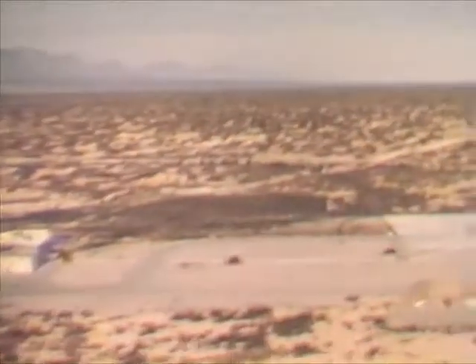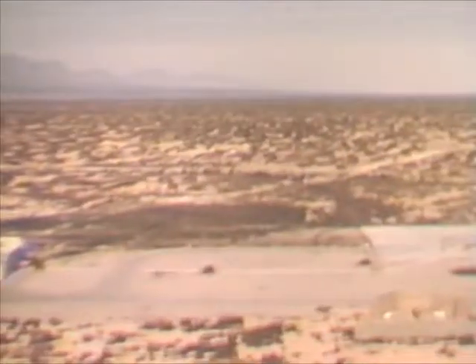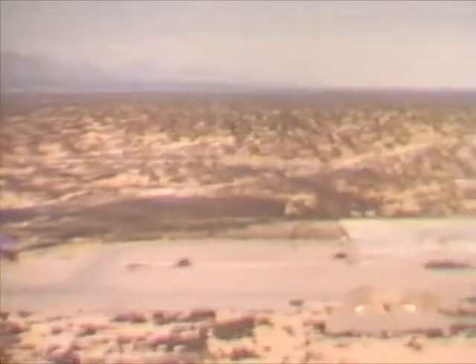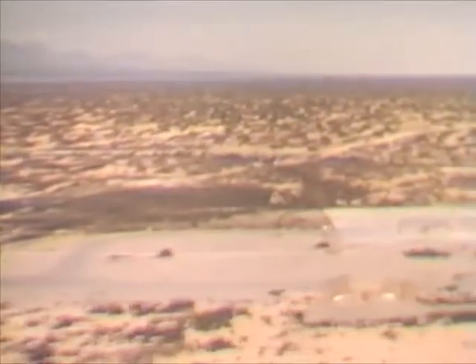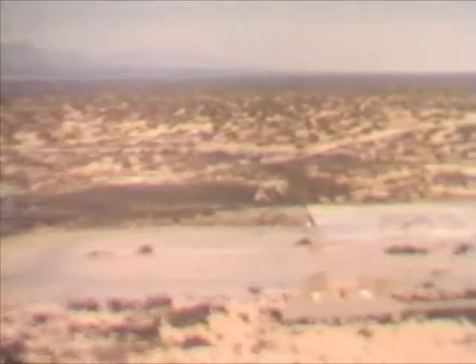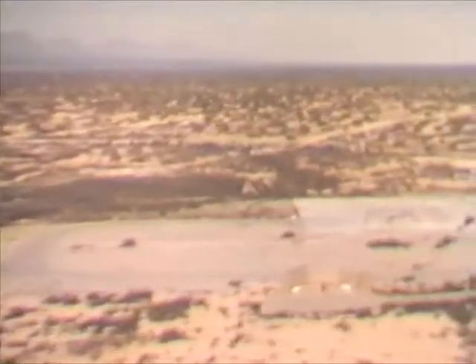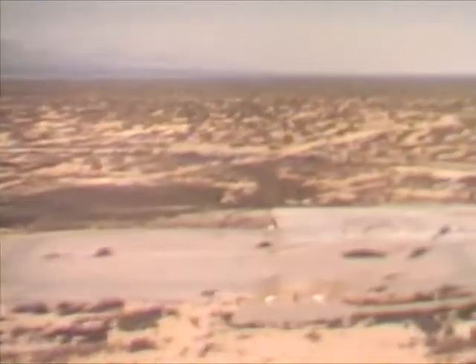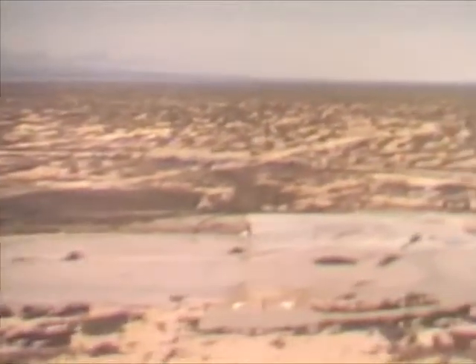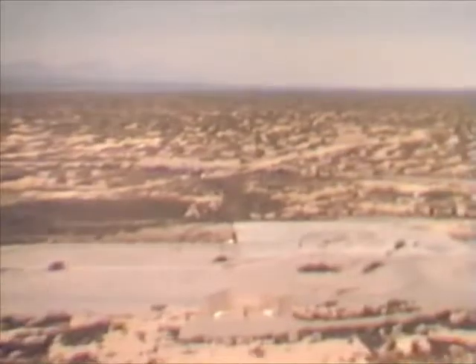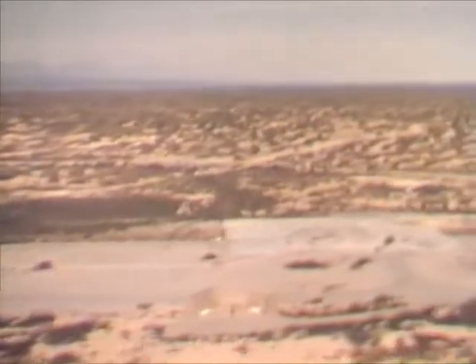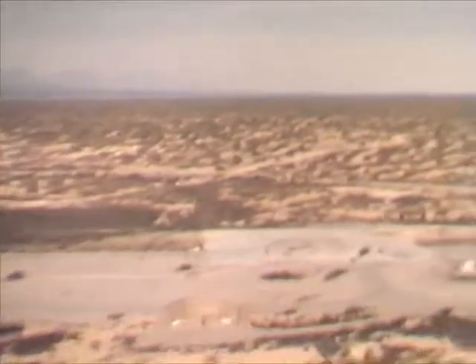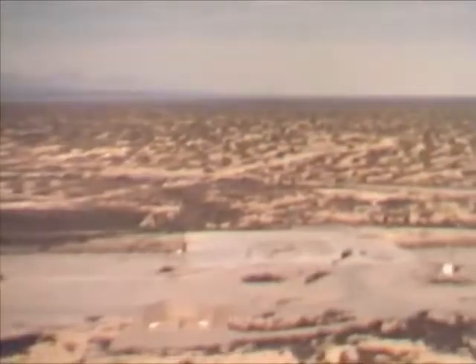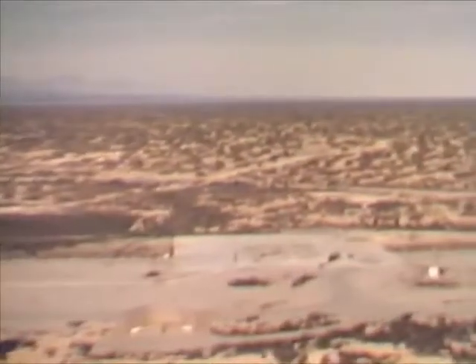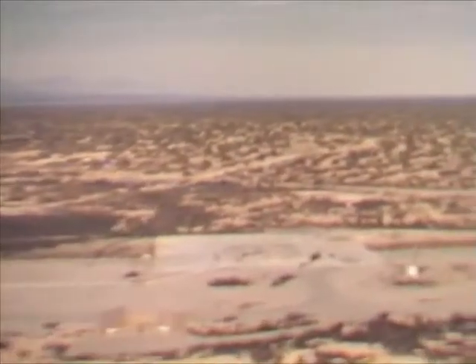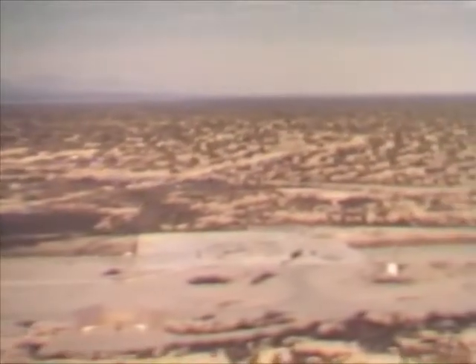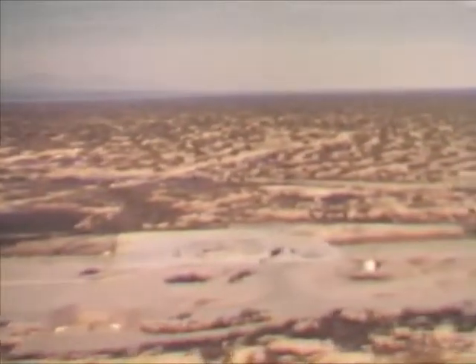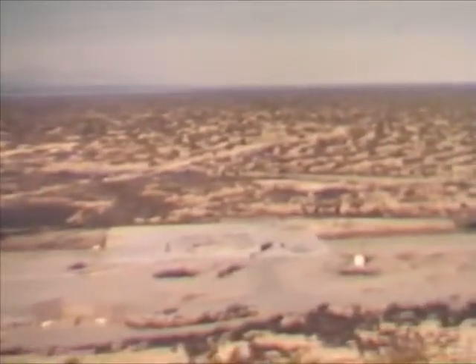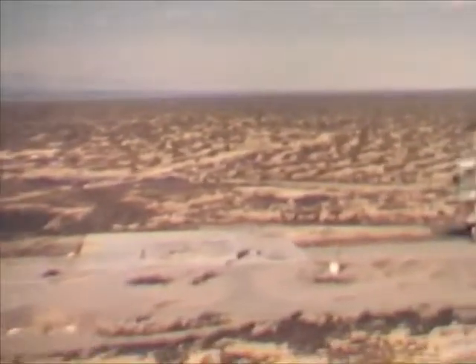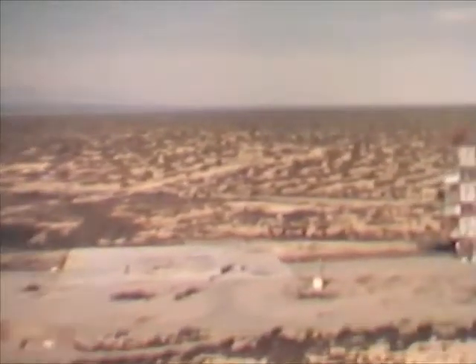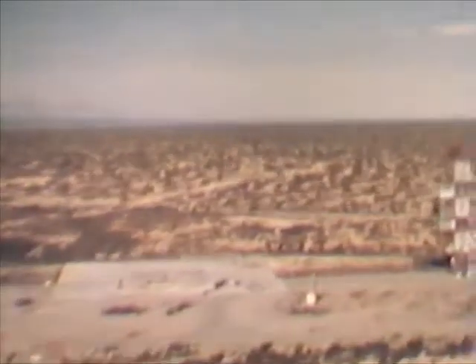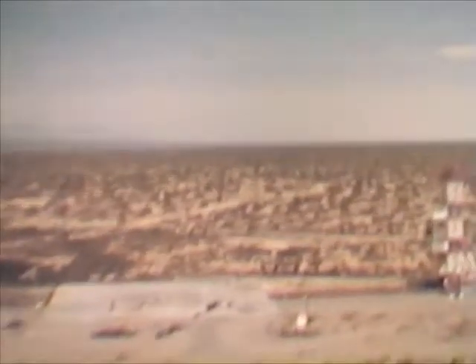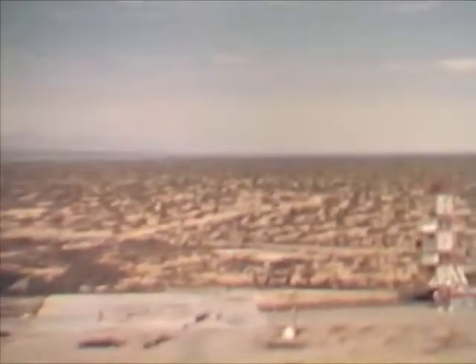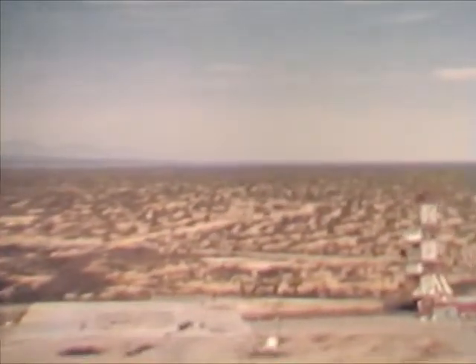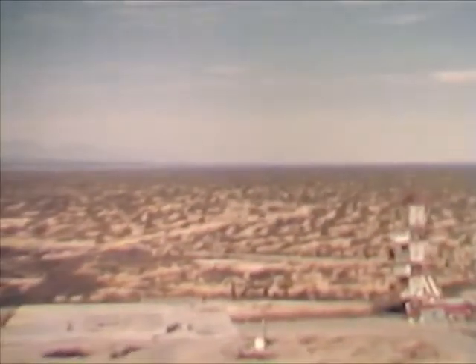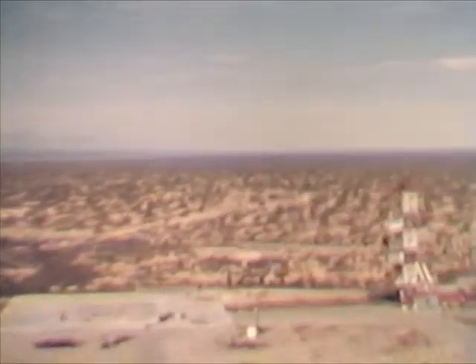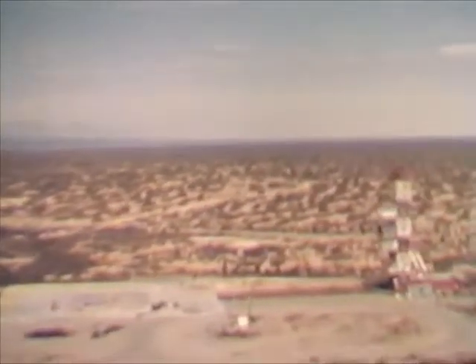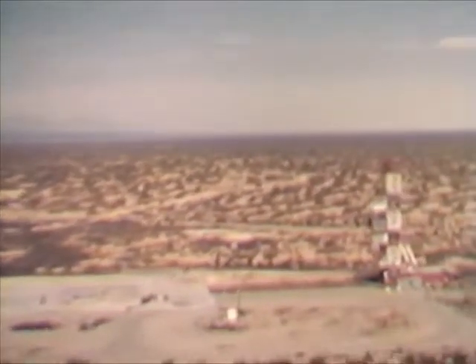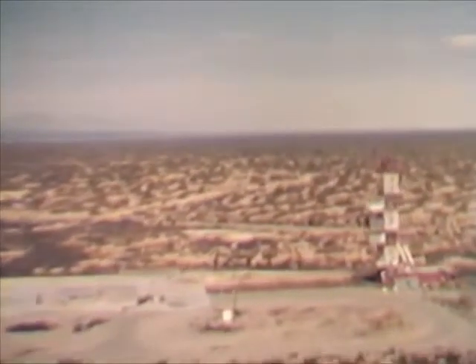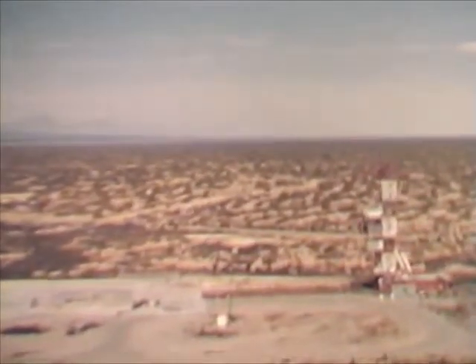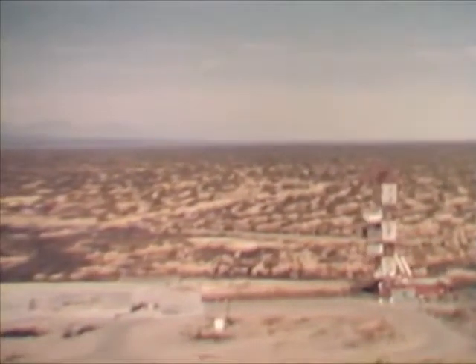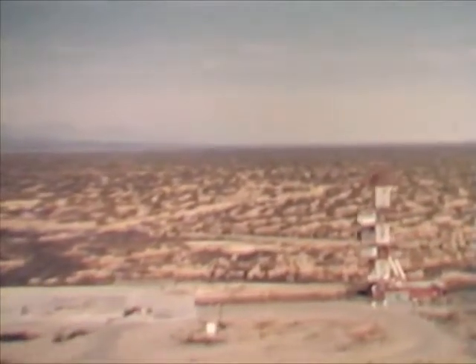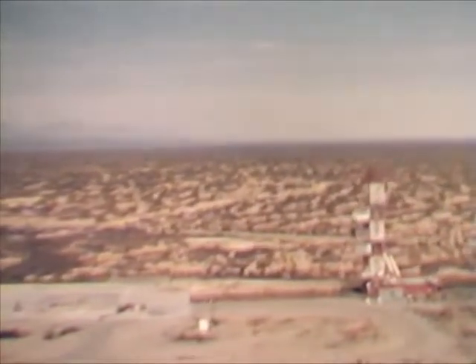This launch area was originally used to test the Redstone missile, the vehicle which thrust America into the edge of space.